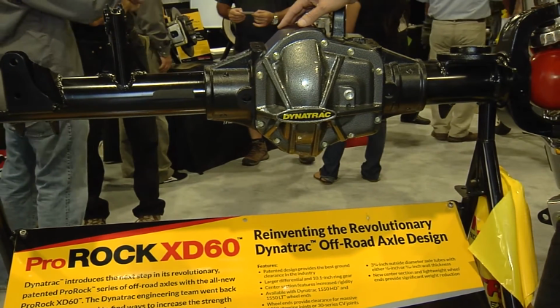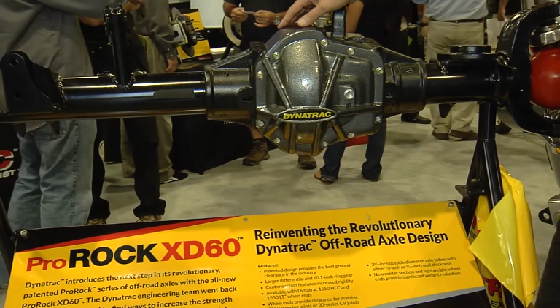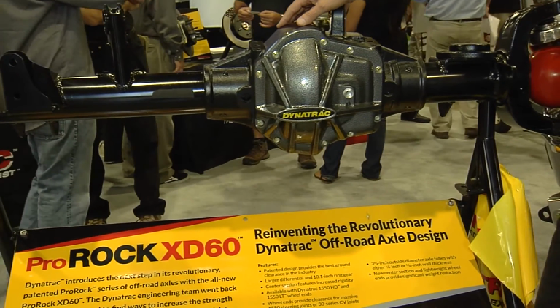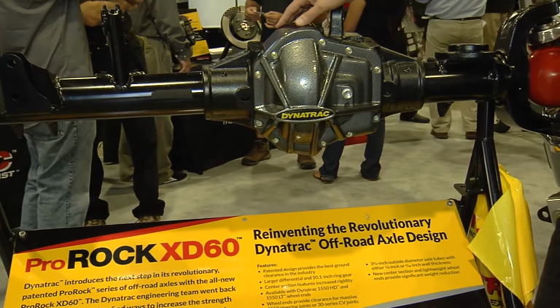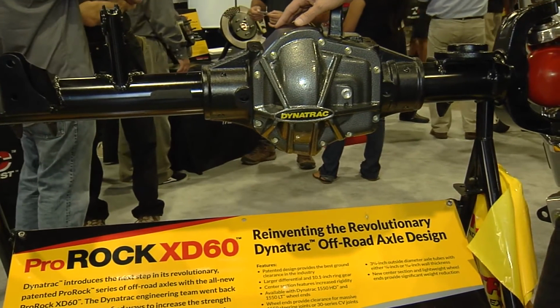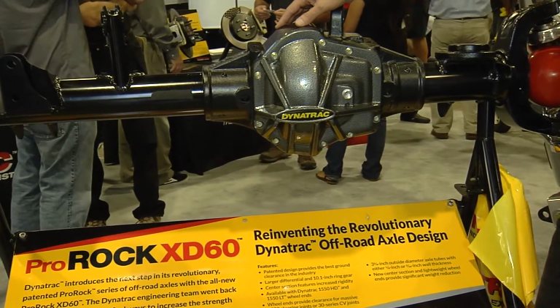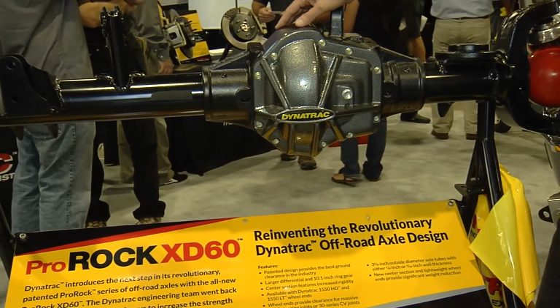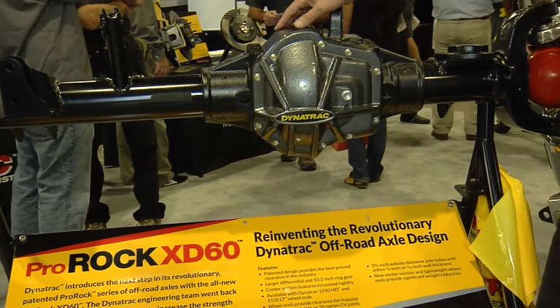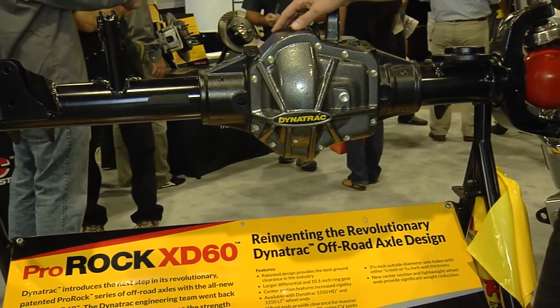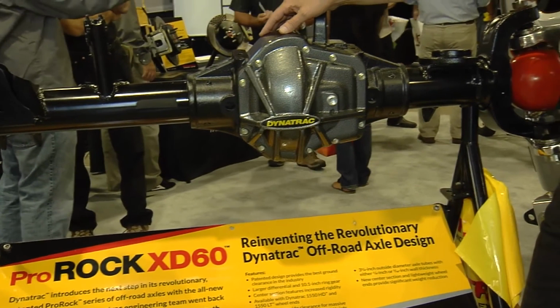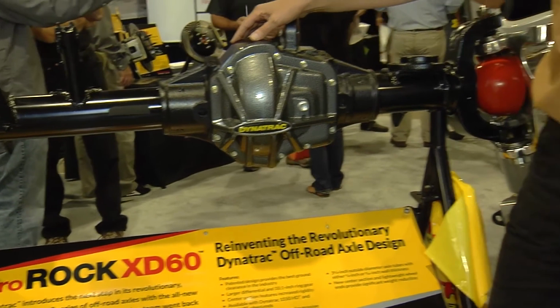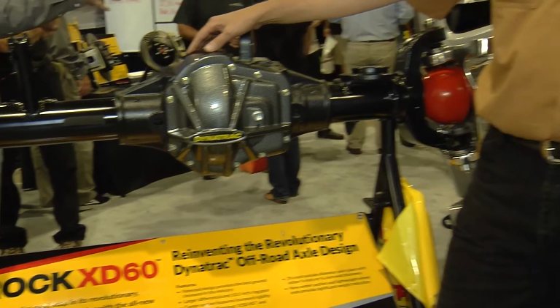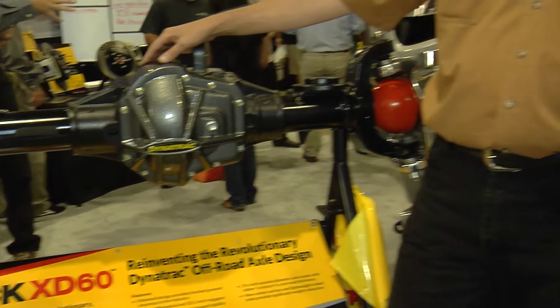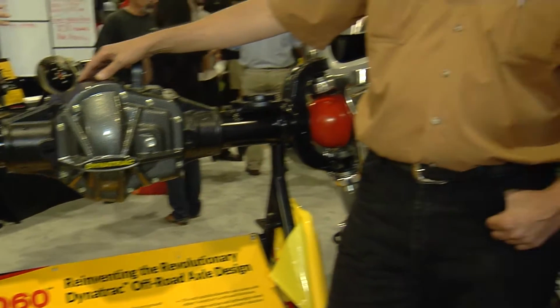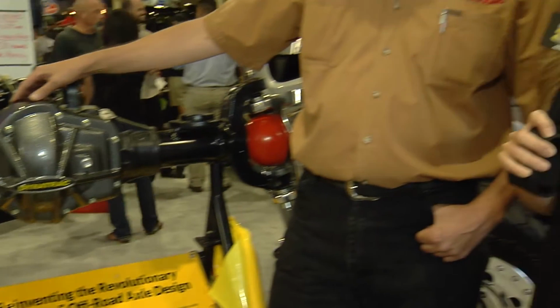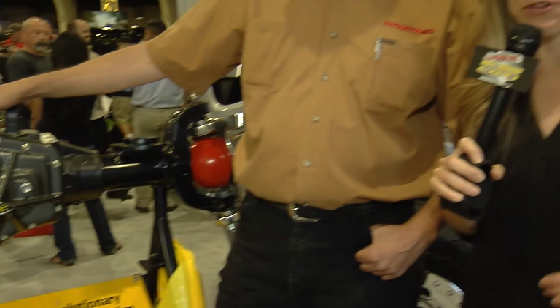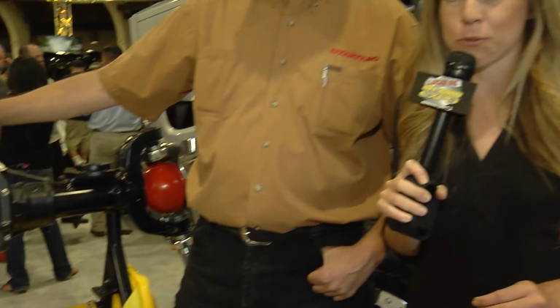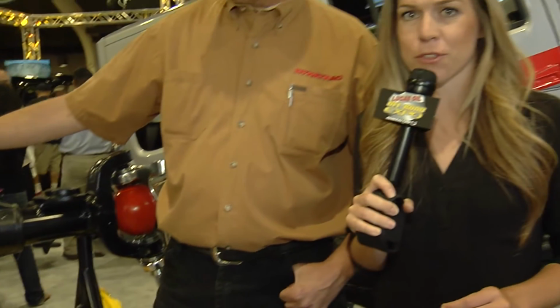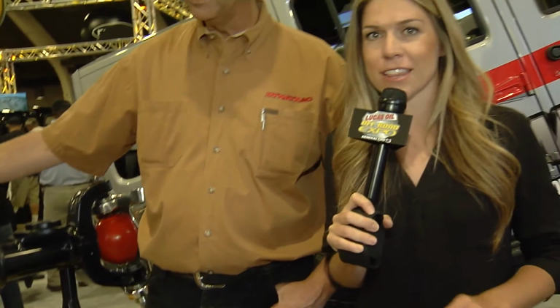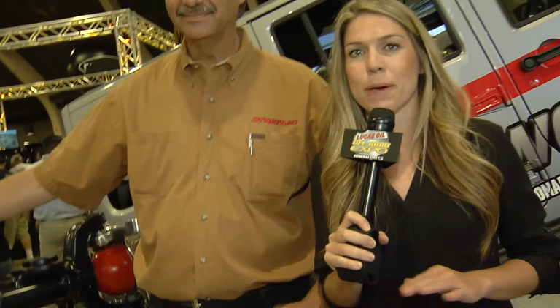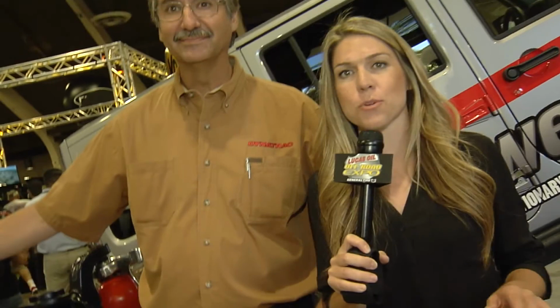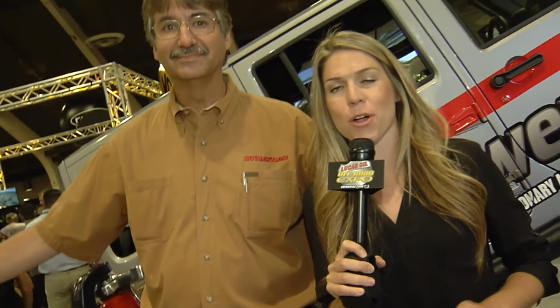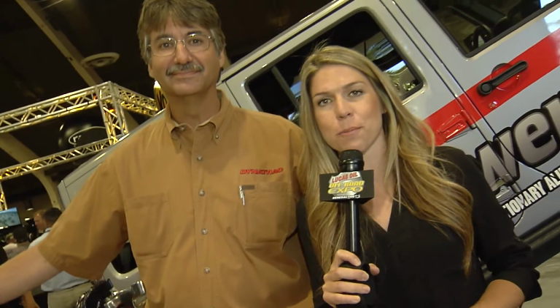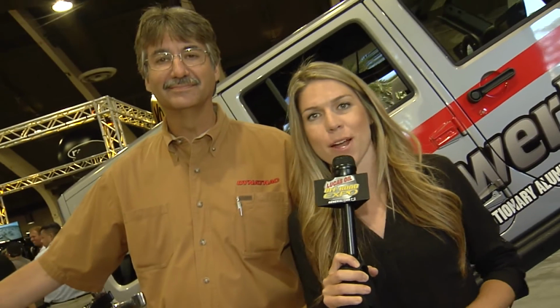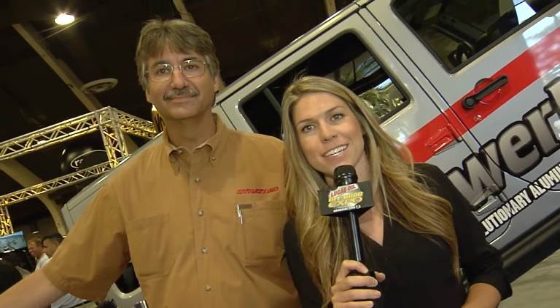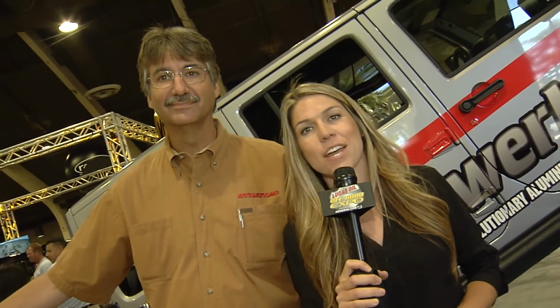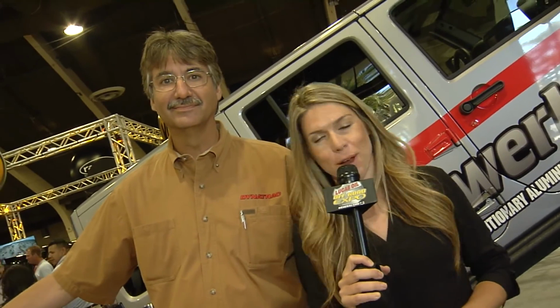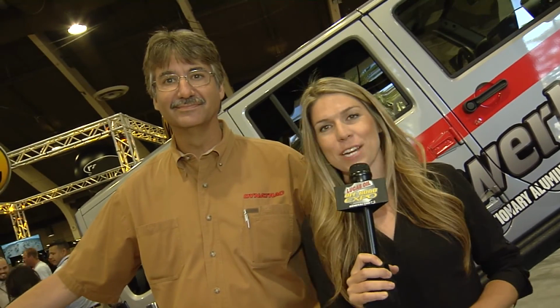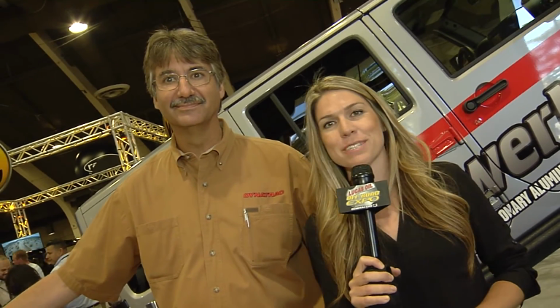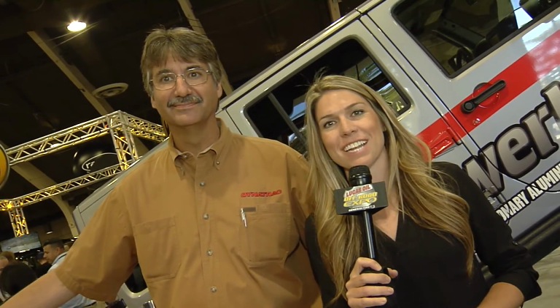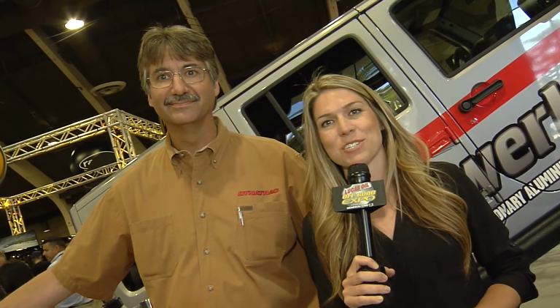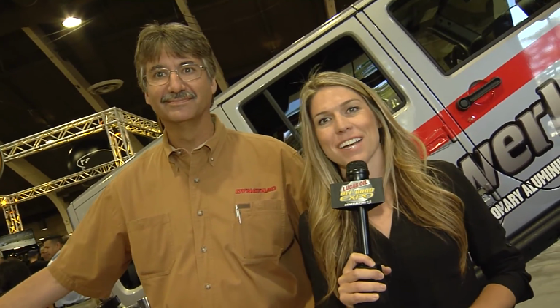If you guys want to get your hands on one of these, it's definitely worth it. The best quality product right here with Dynatrack.